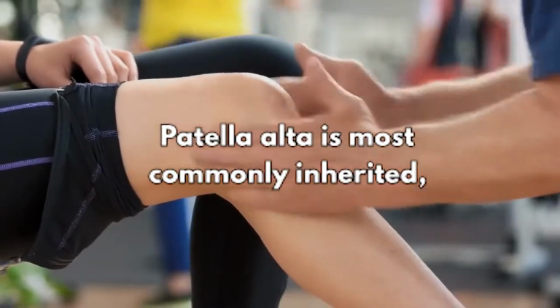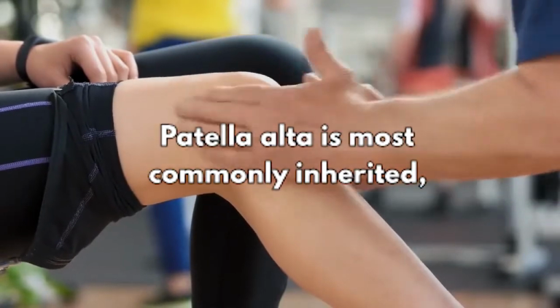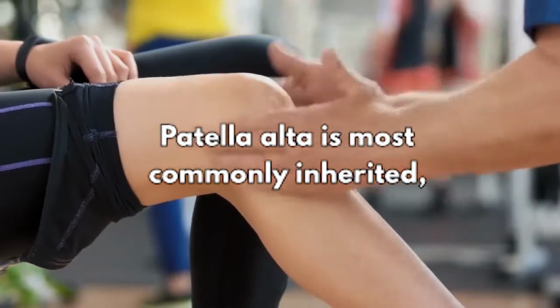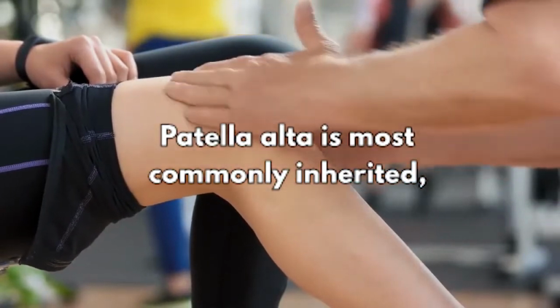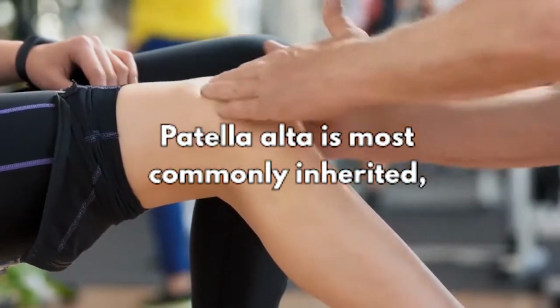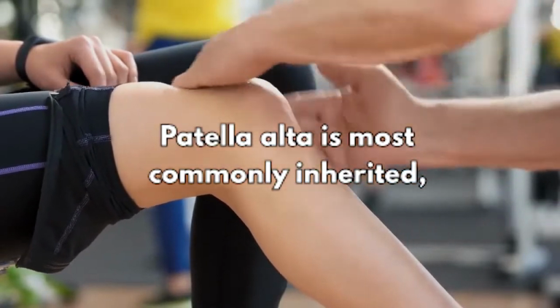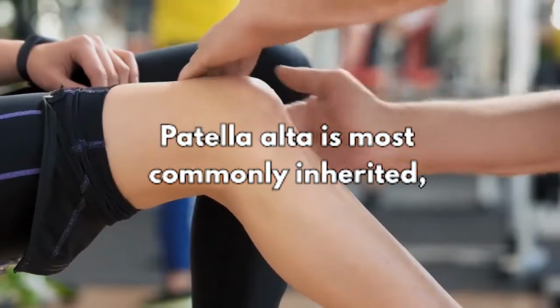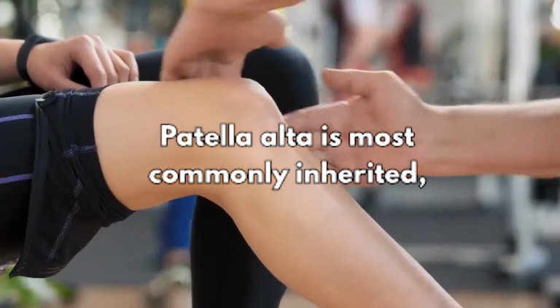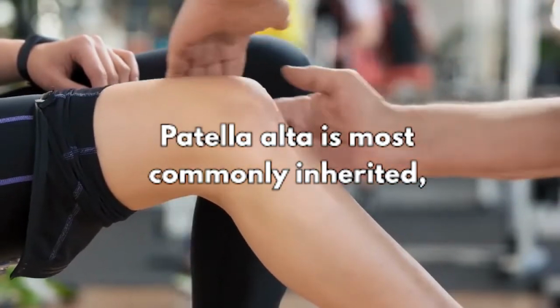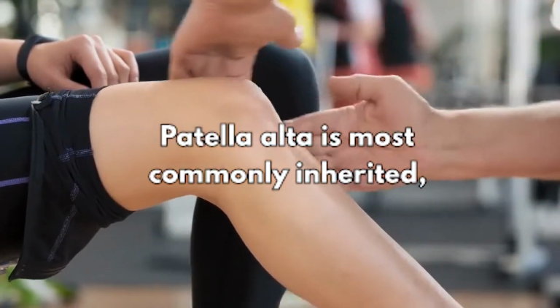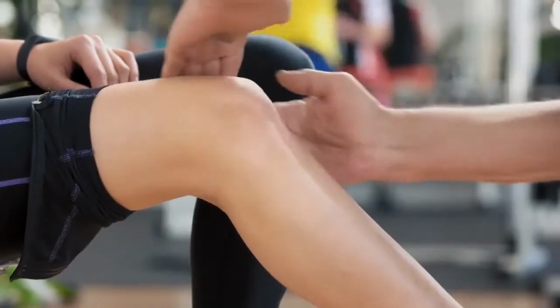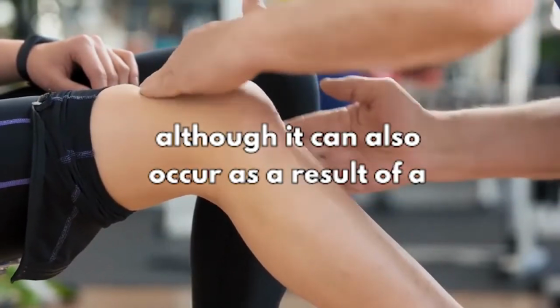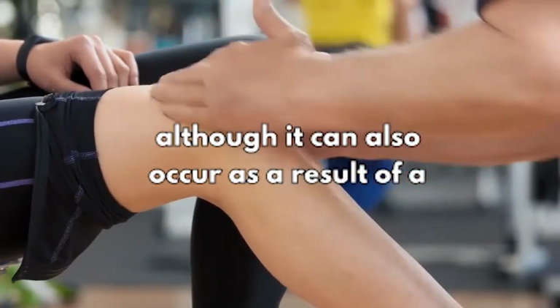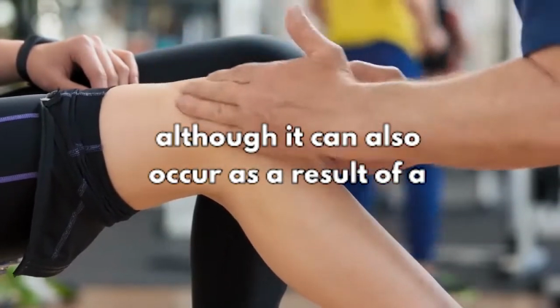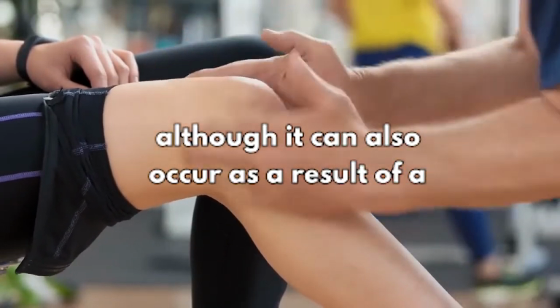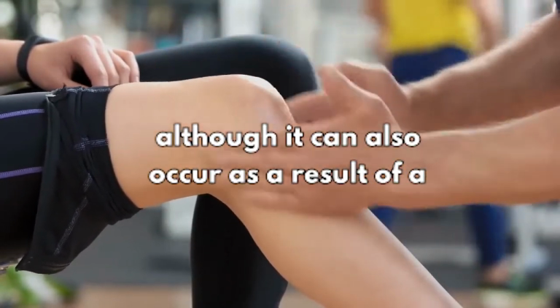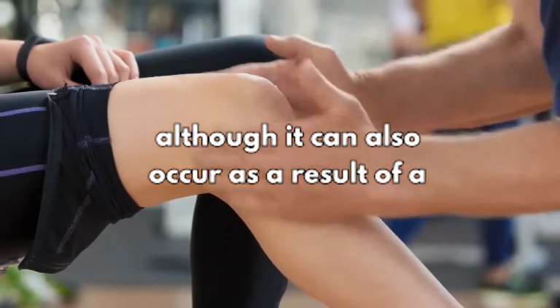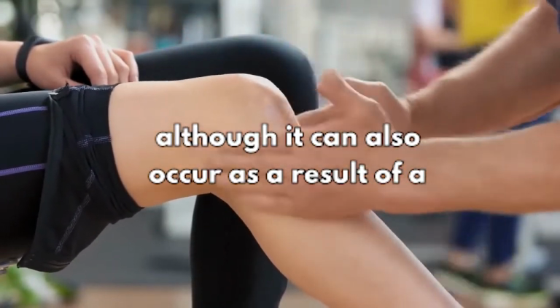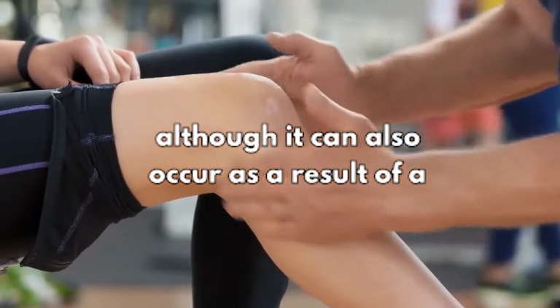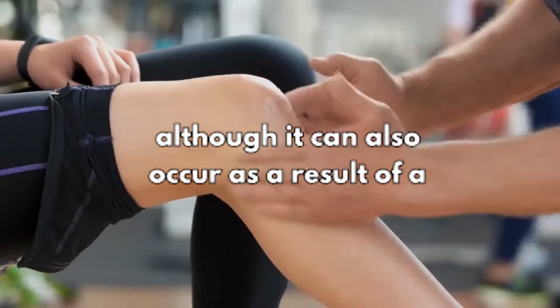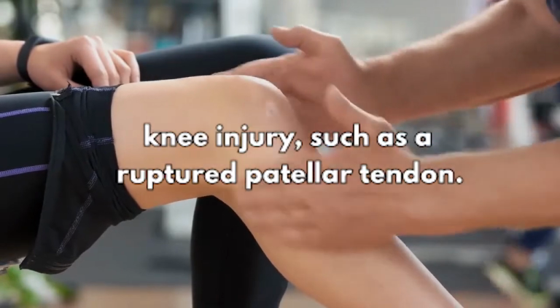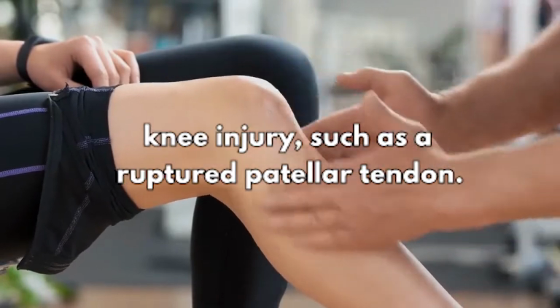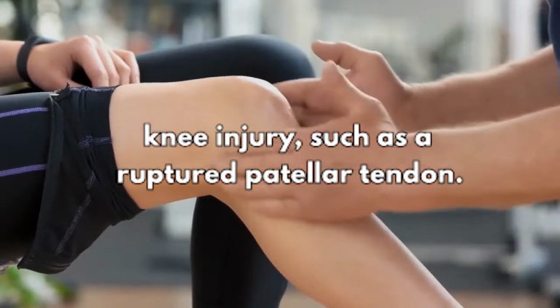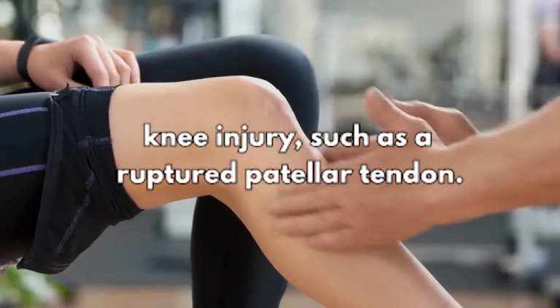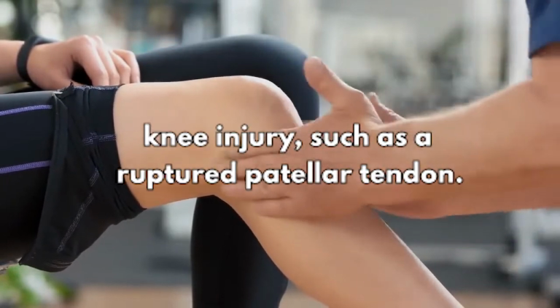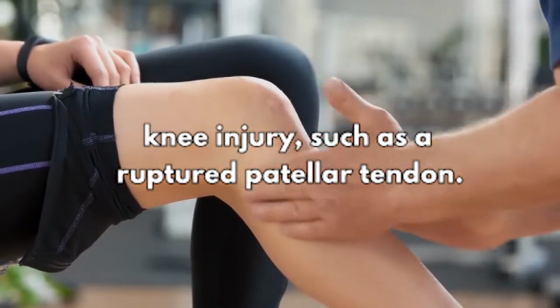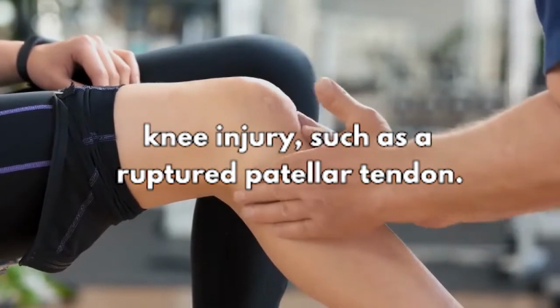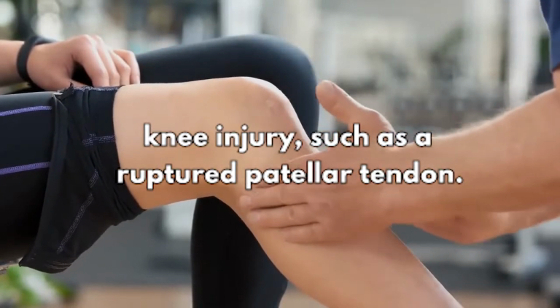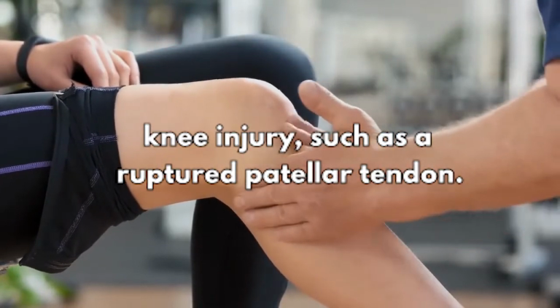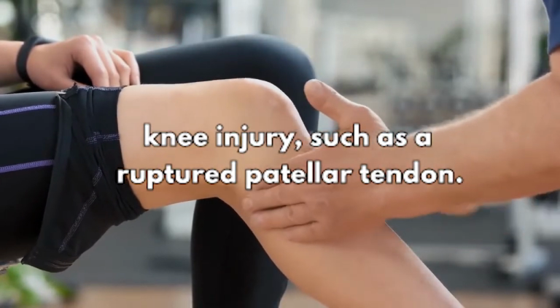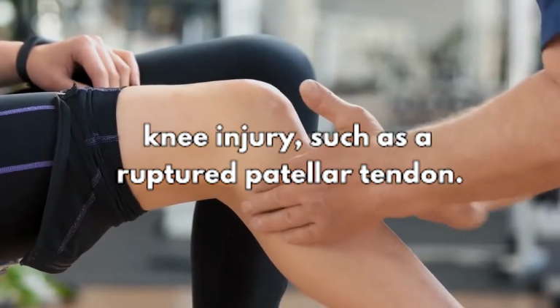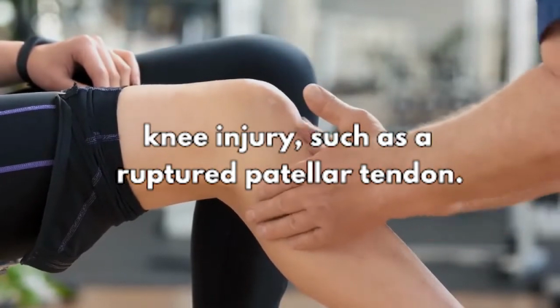Patella Alta is most commonly inherited, although it can also occur as a result of a knee injury, such as a ruptured patellar tendon.